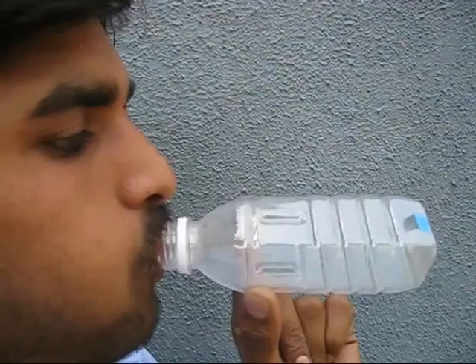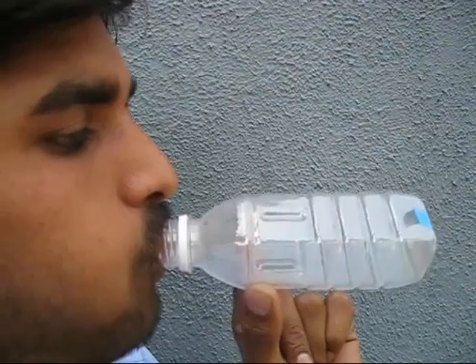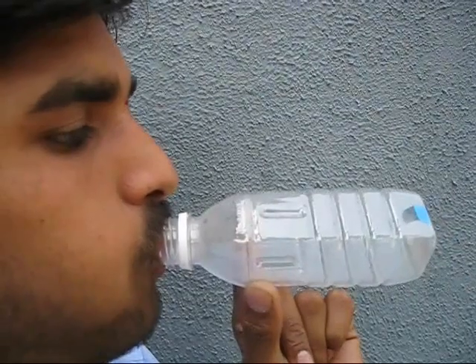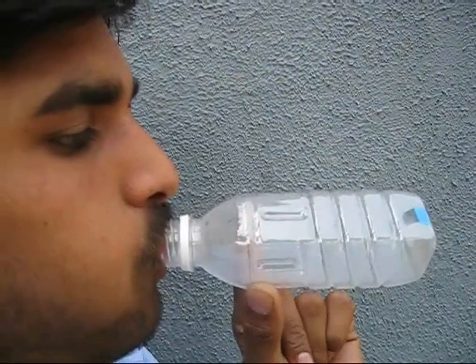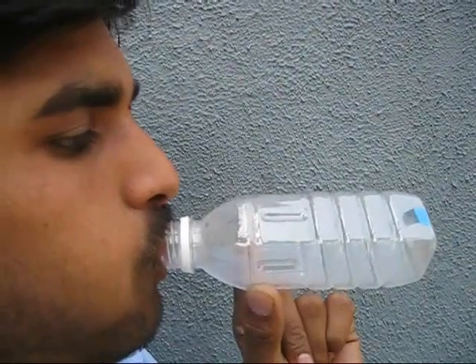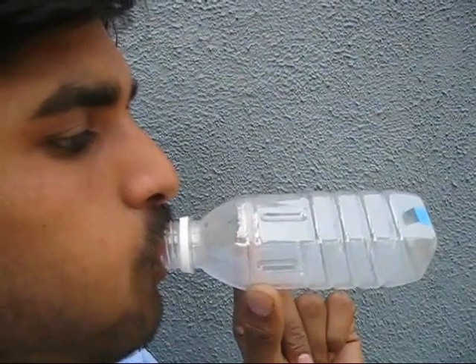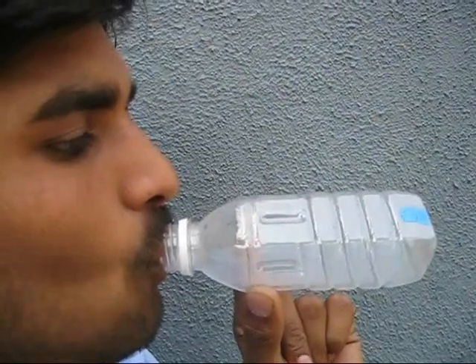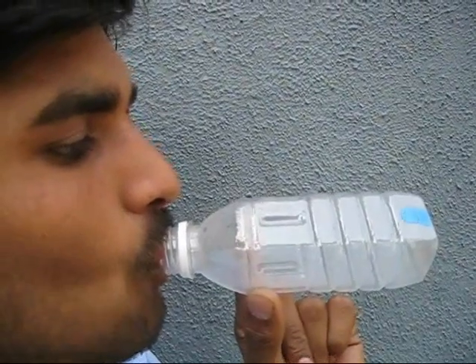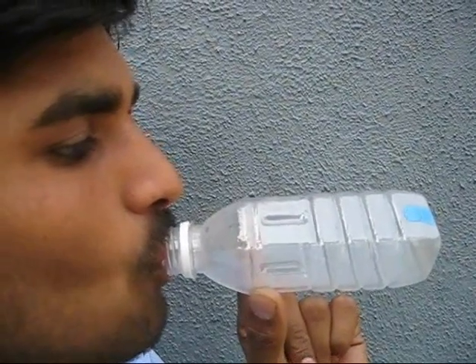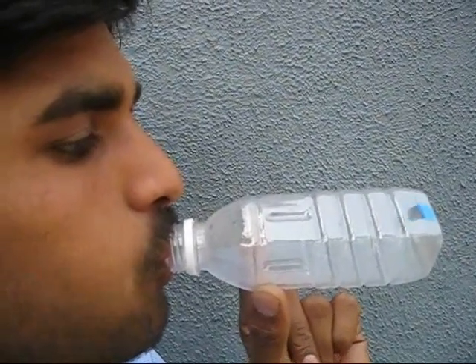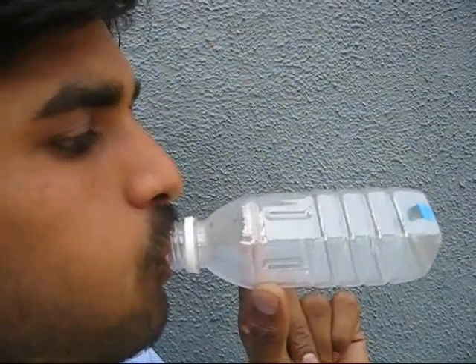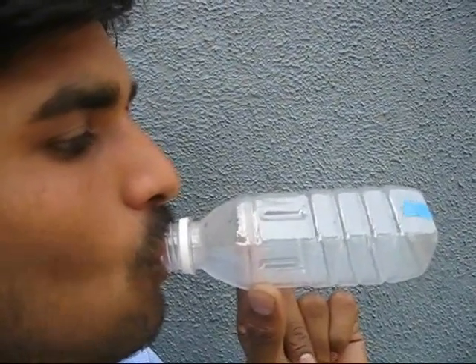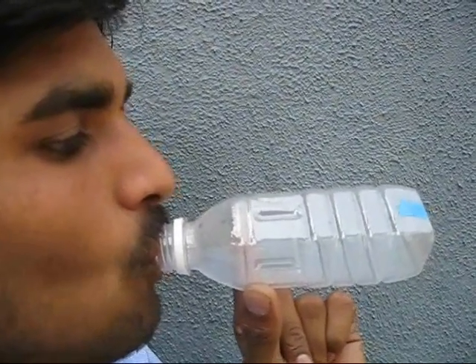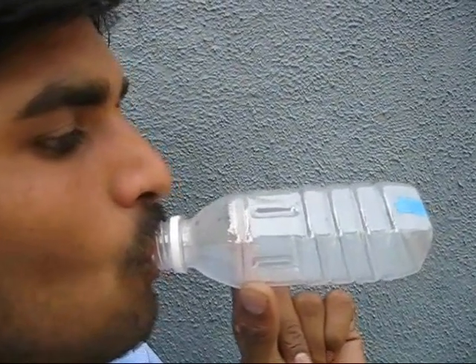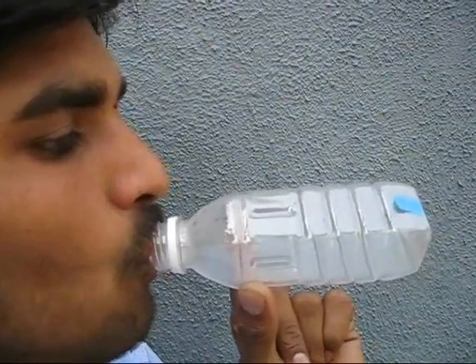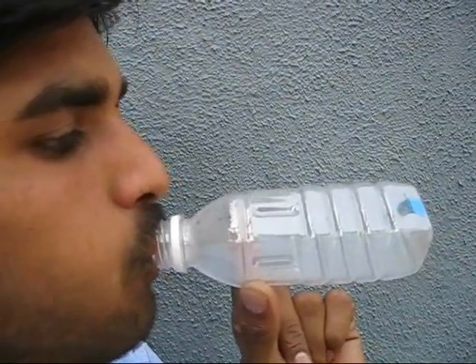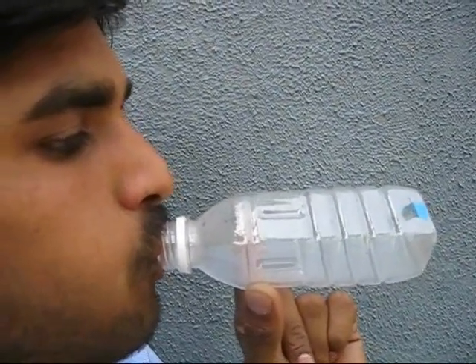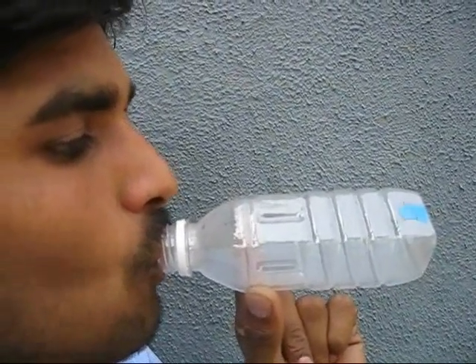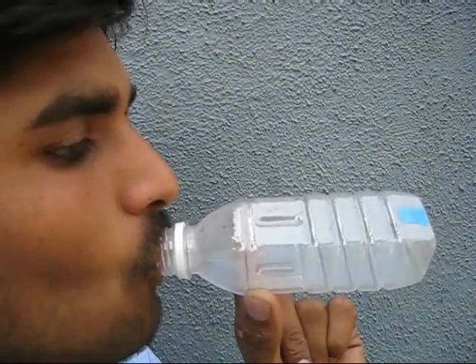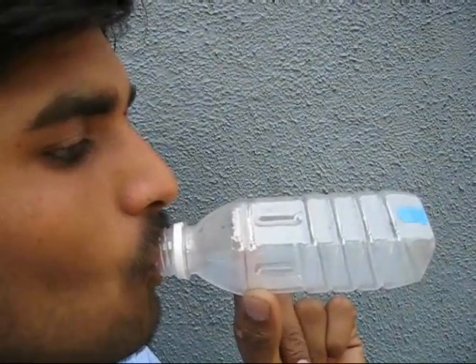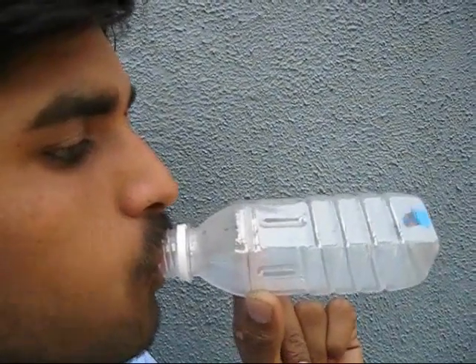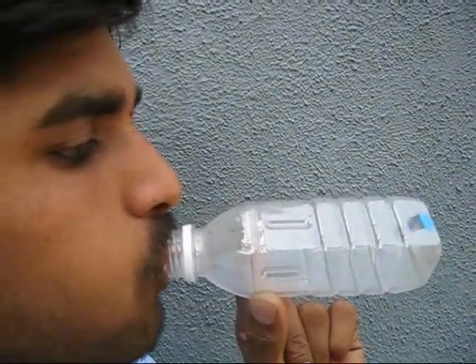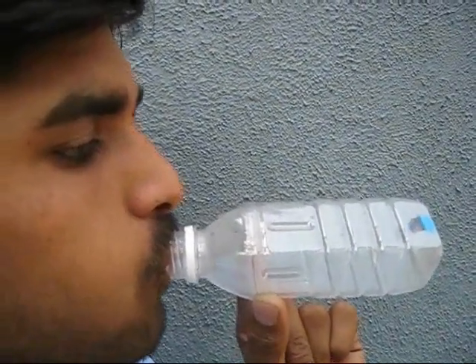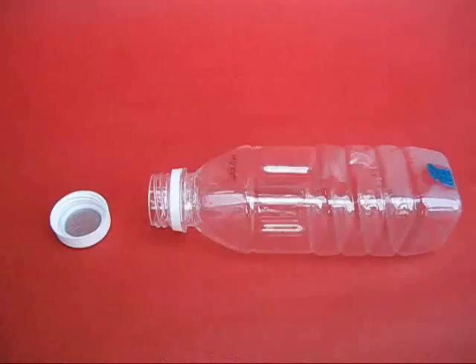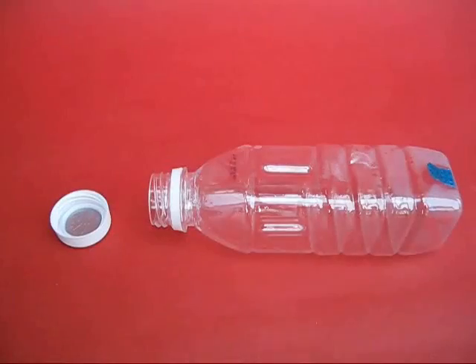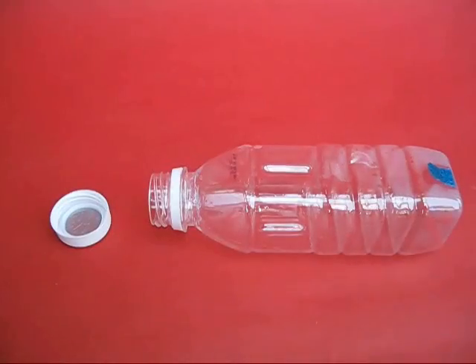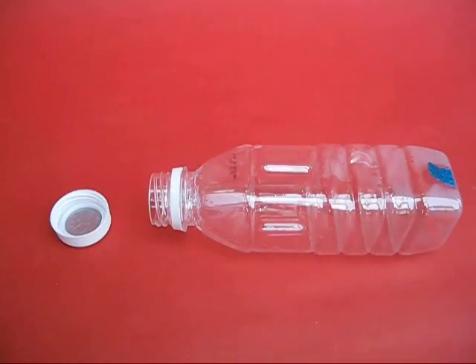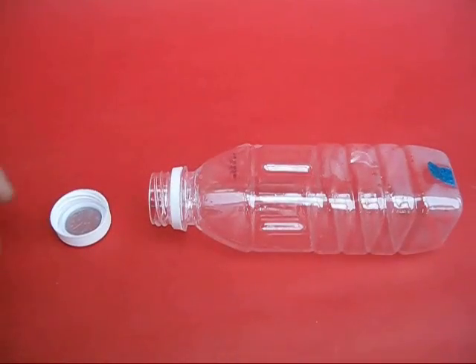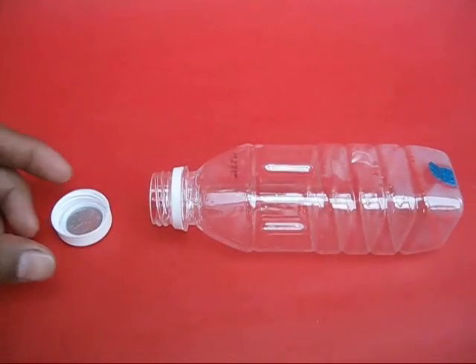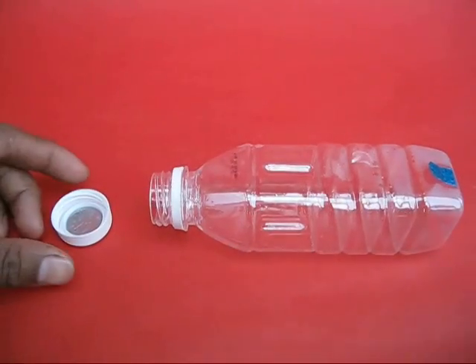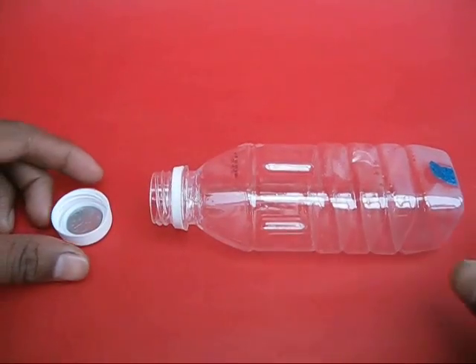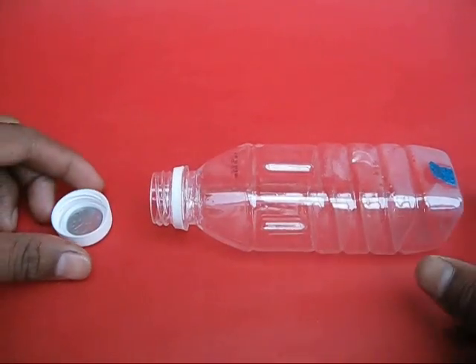If you blow through the bottle, the flap will lift up. If you suck in, the flap will shut.